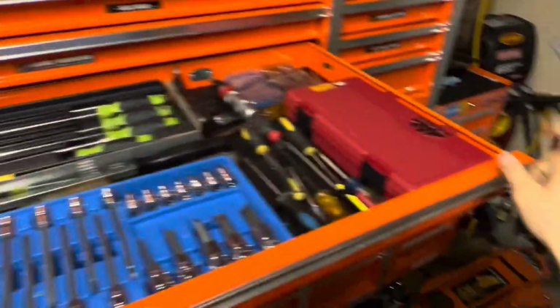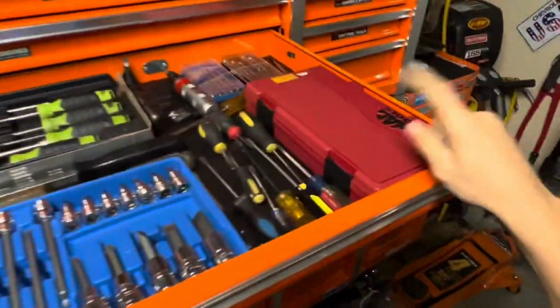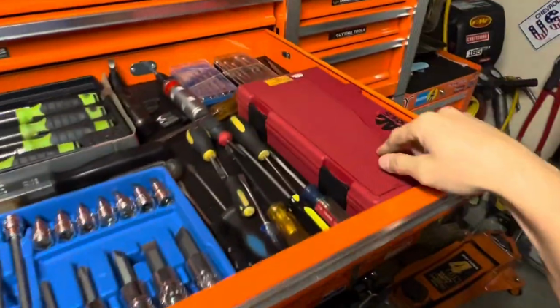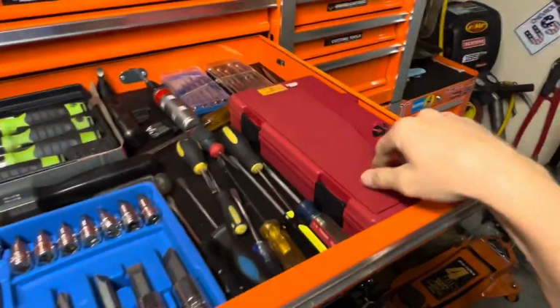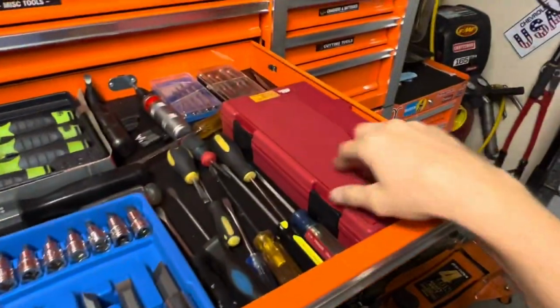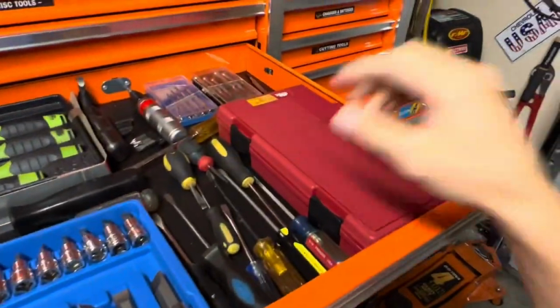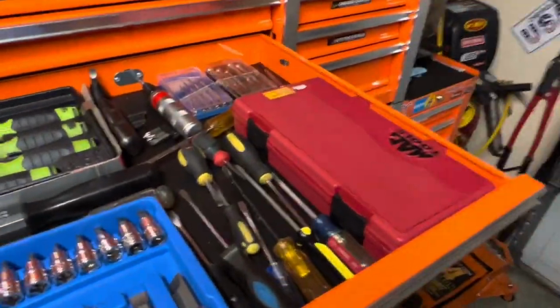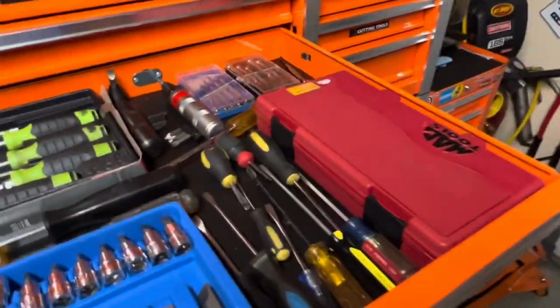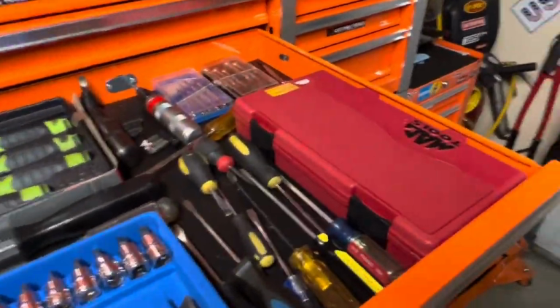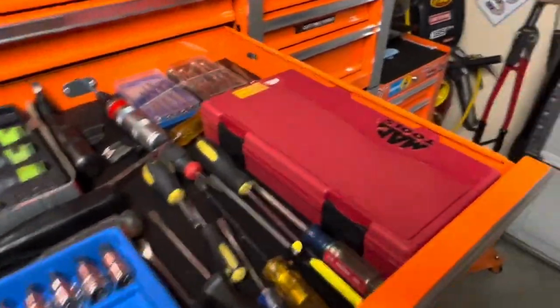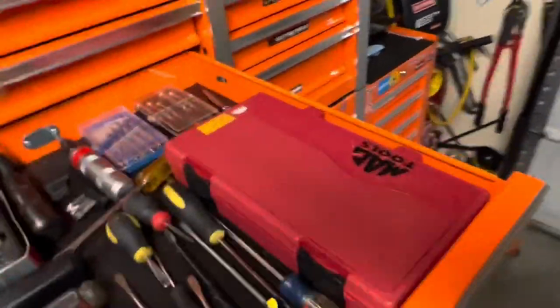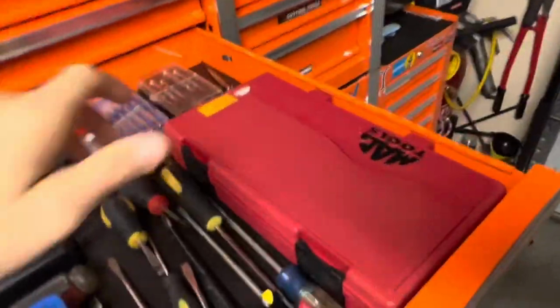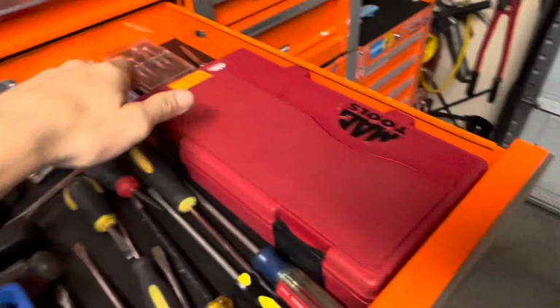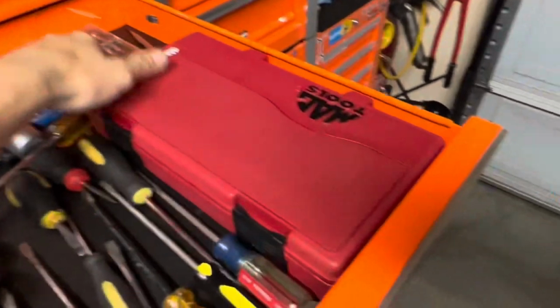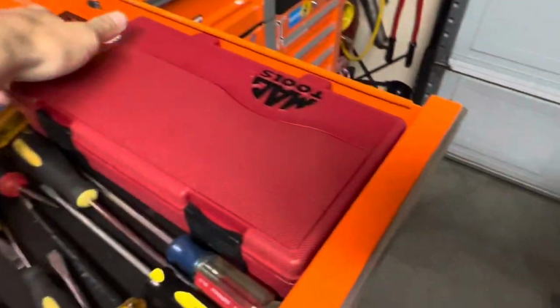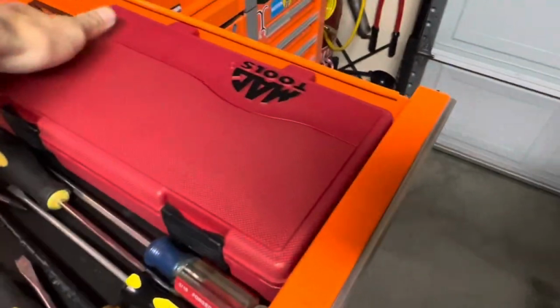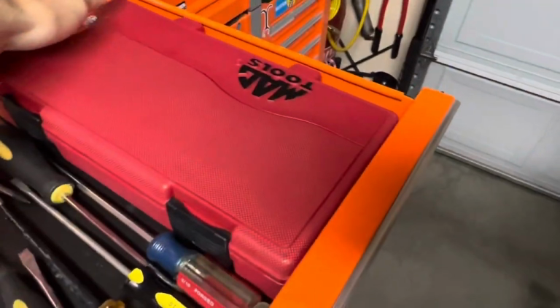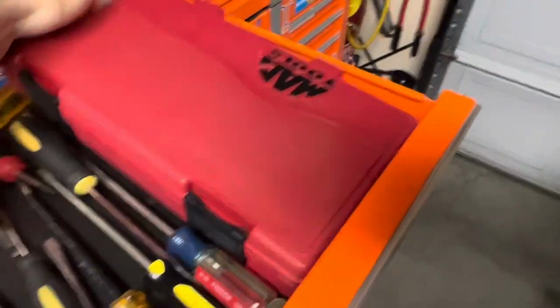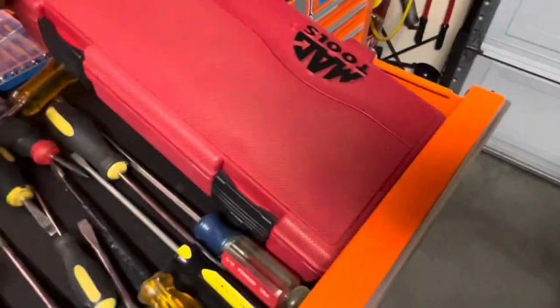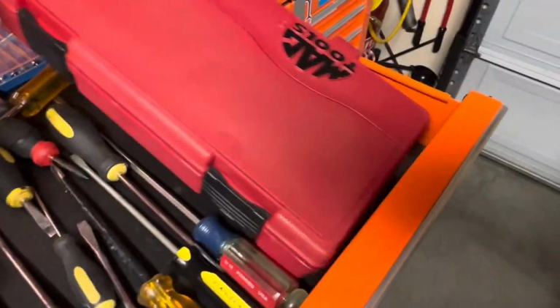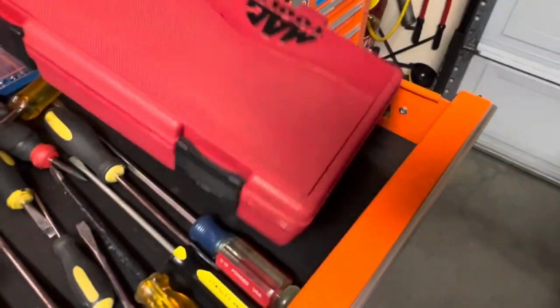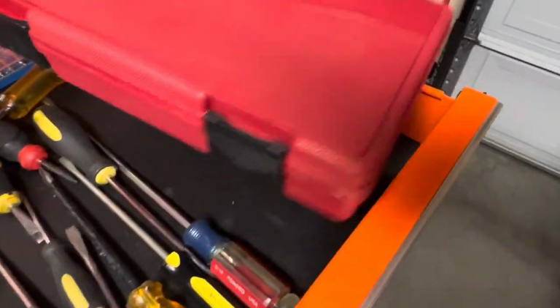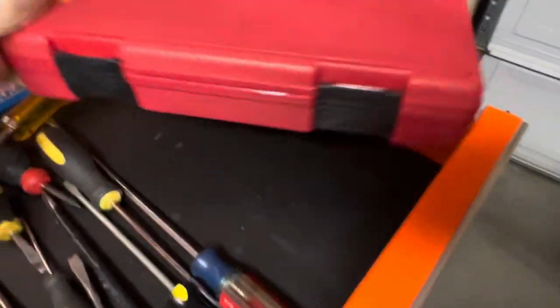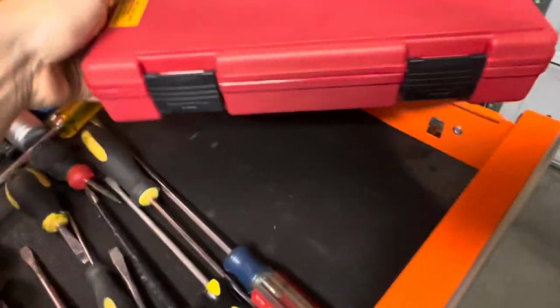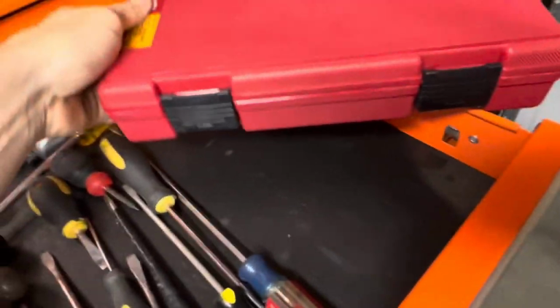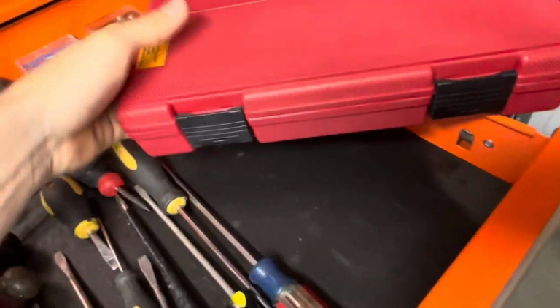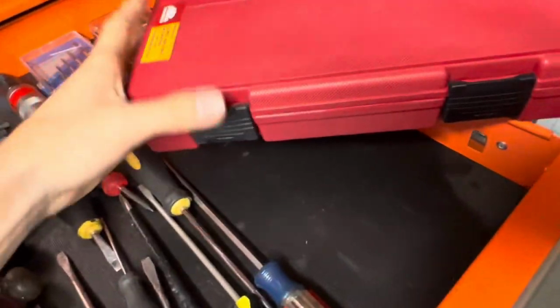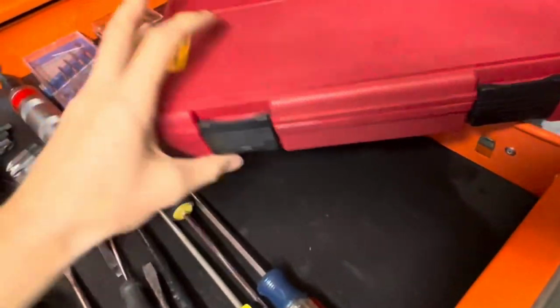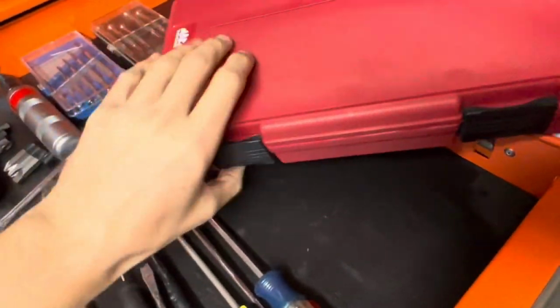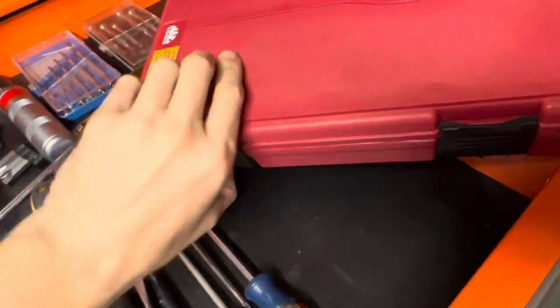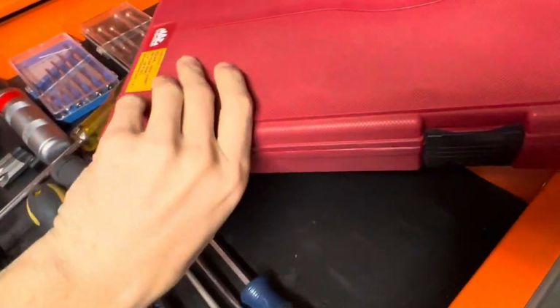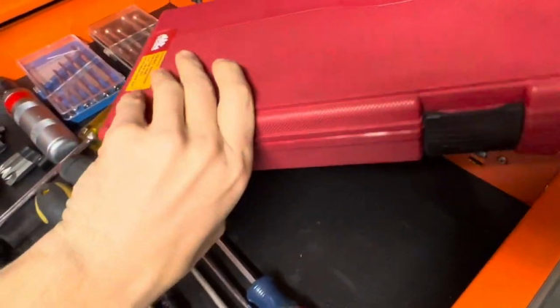This little set really comes in handy. There's a Mac tool here.